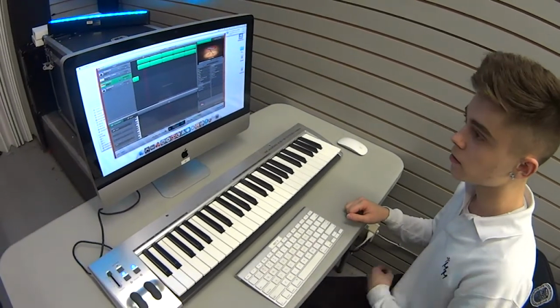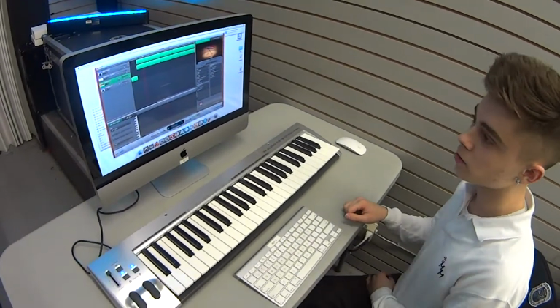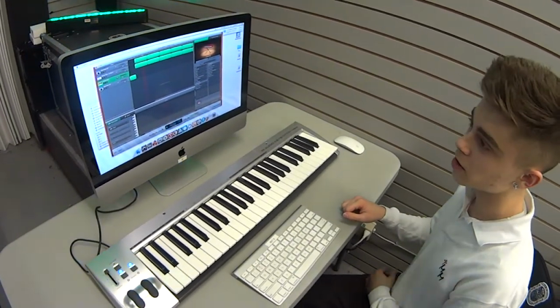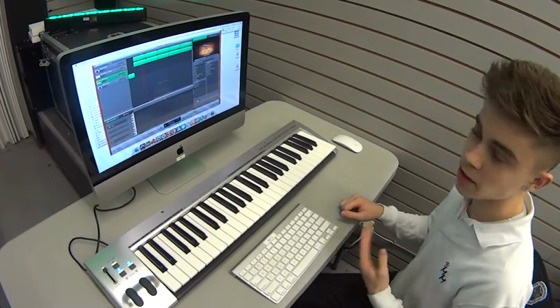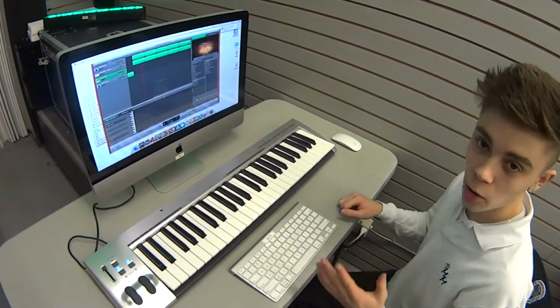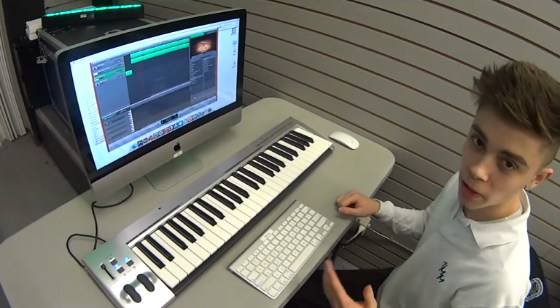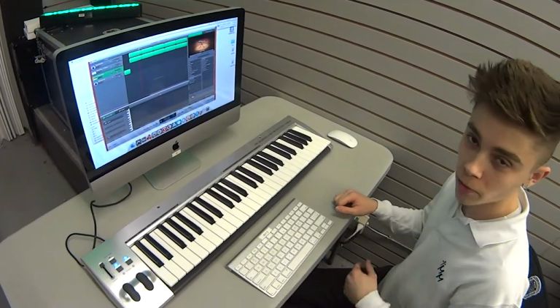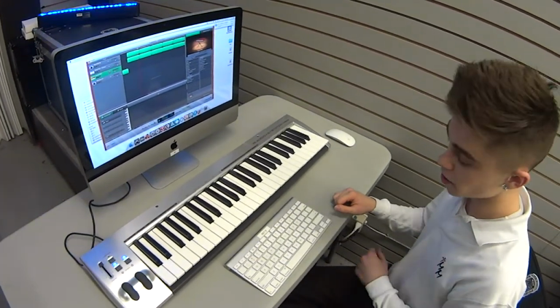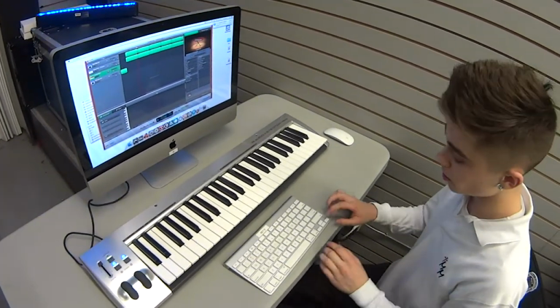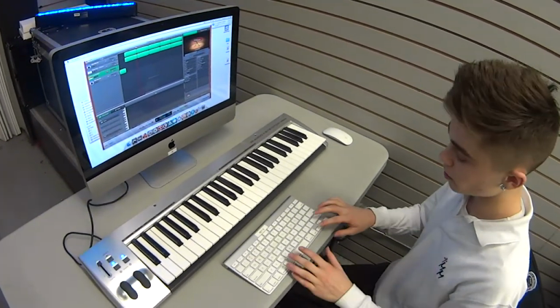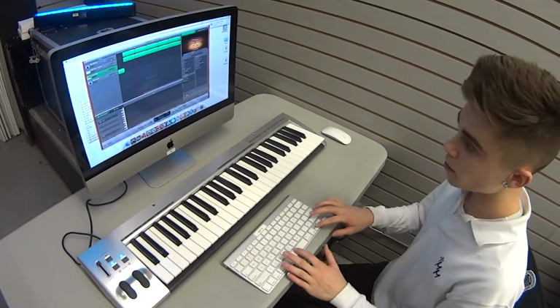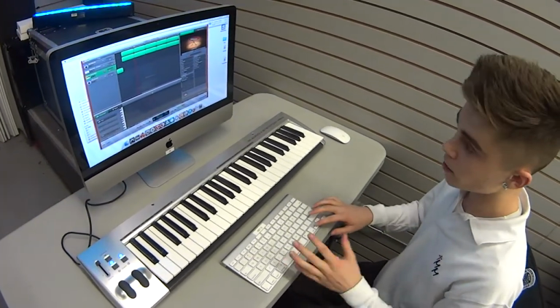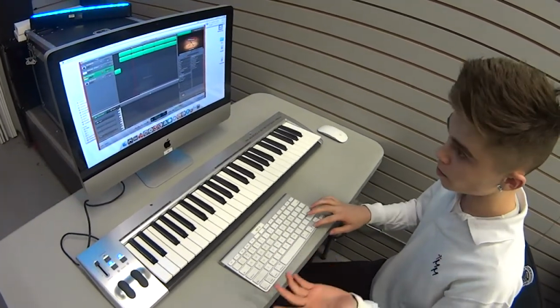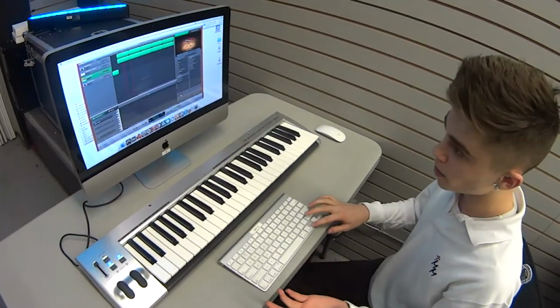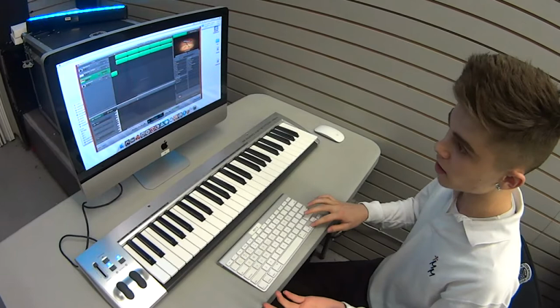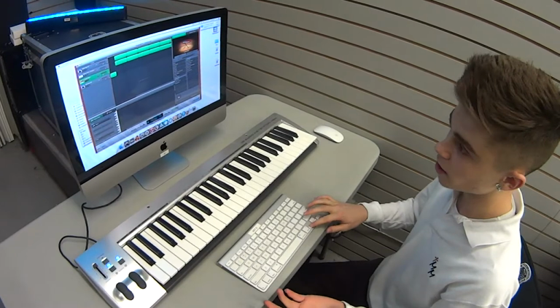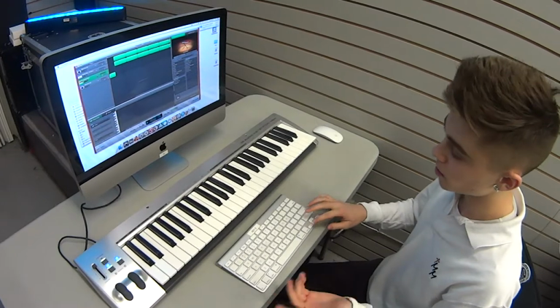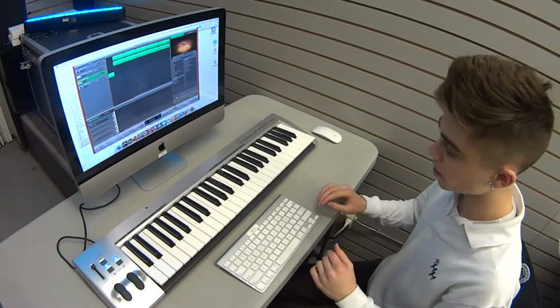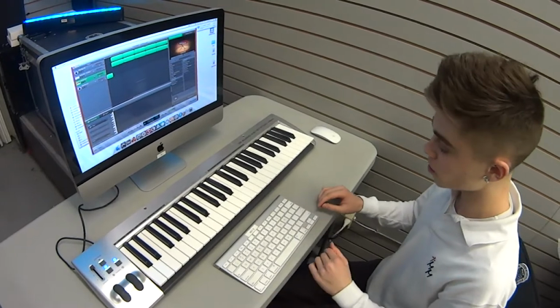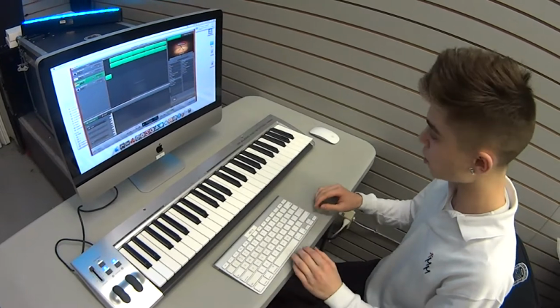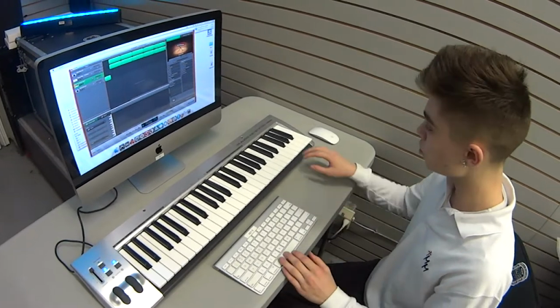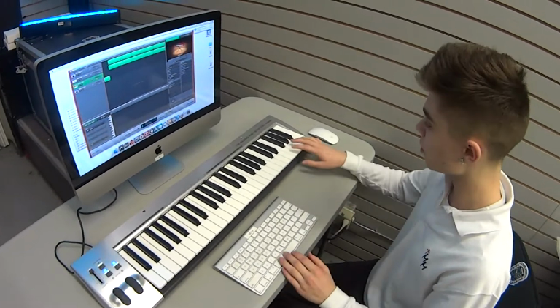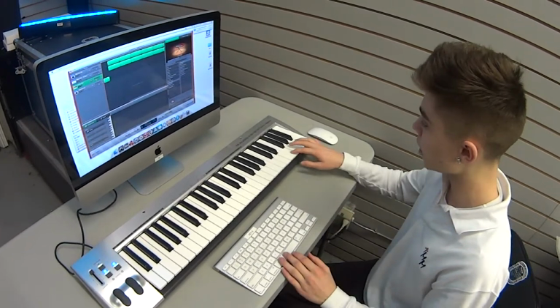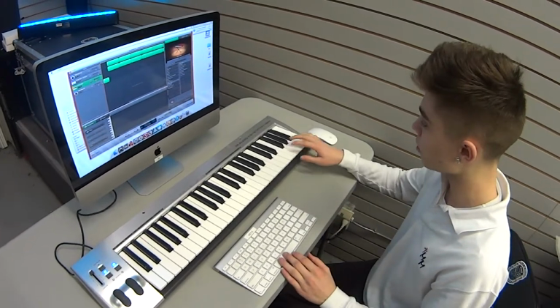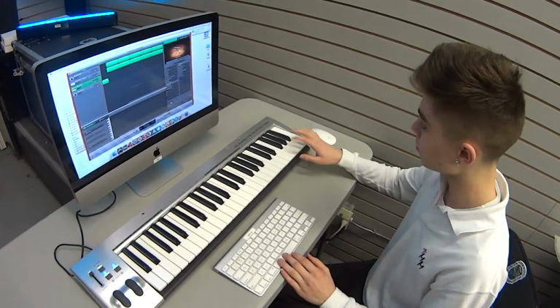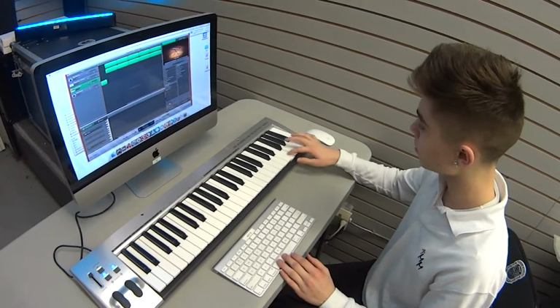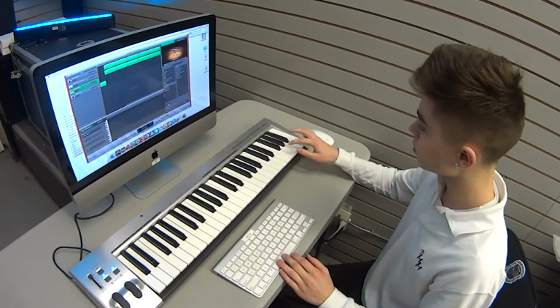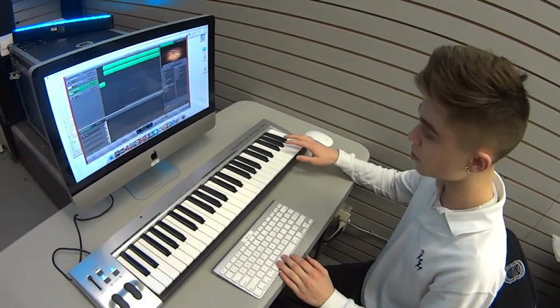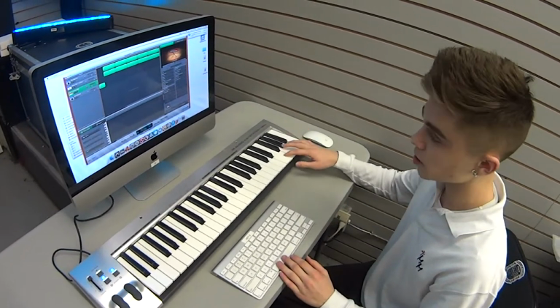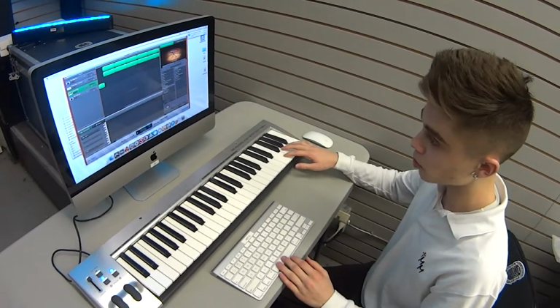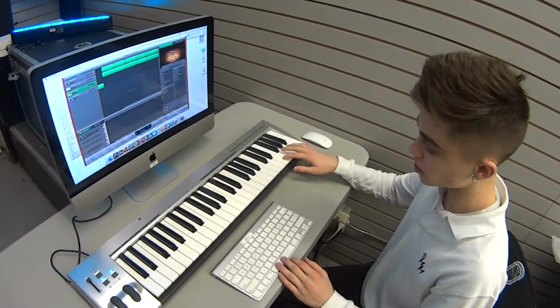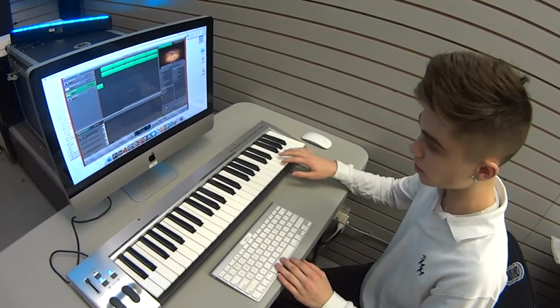So it sounds a little plain right here. The bass line is missing, so we're going to do that right now with a simple little synth.